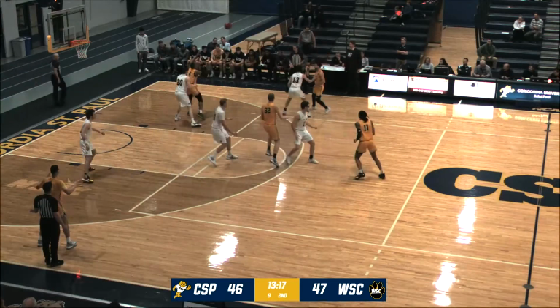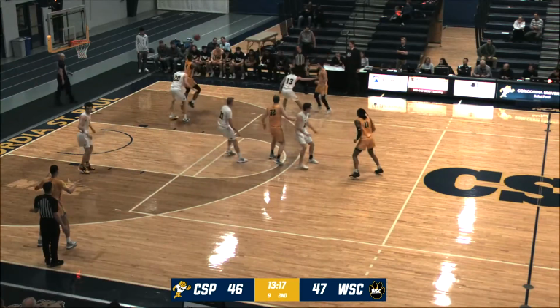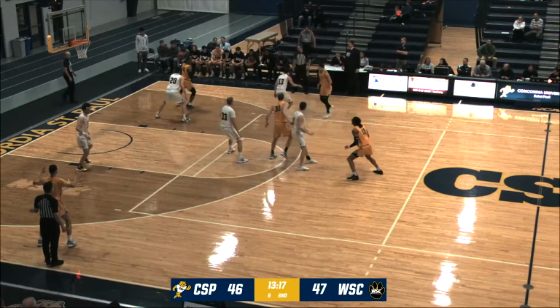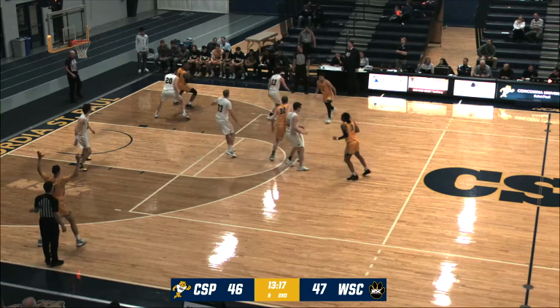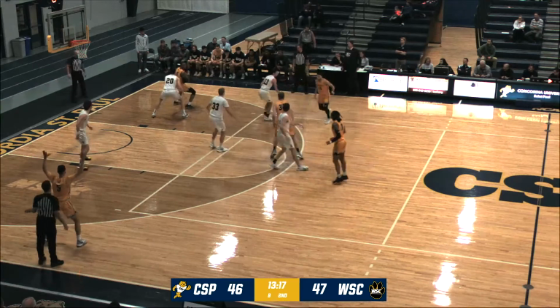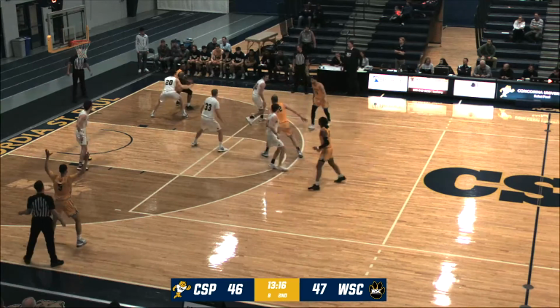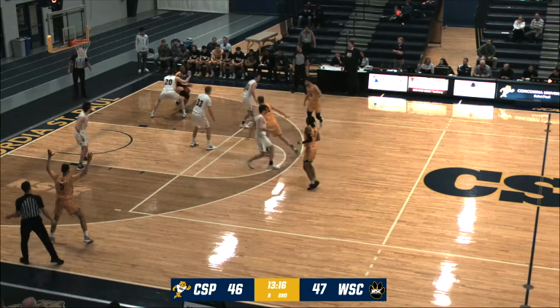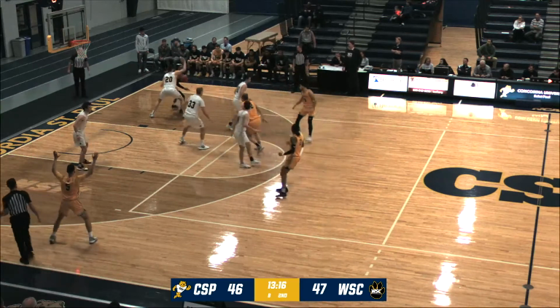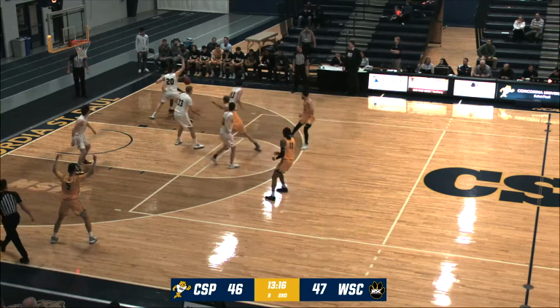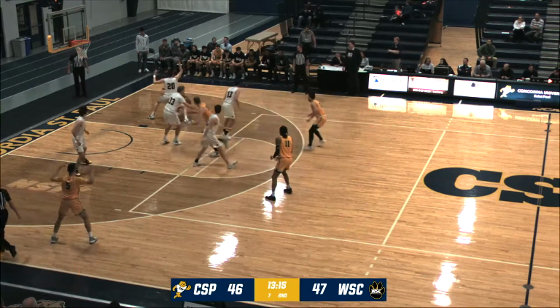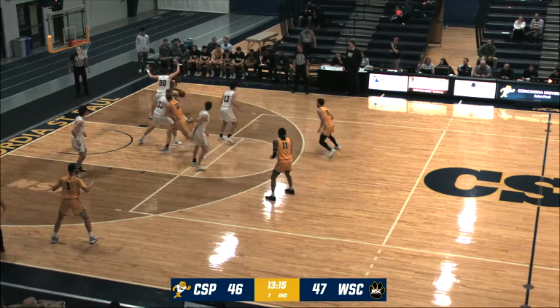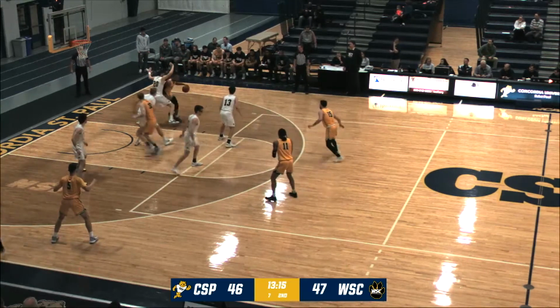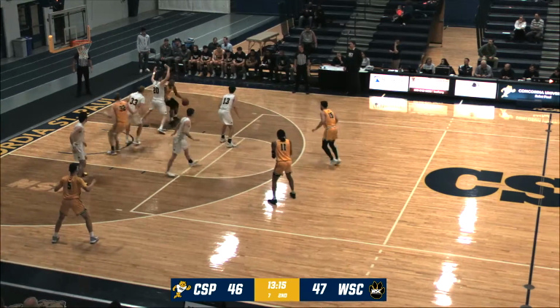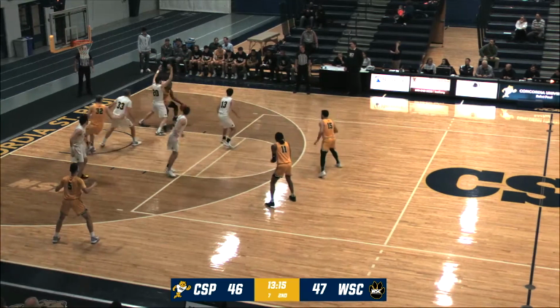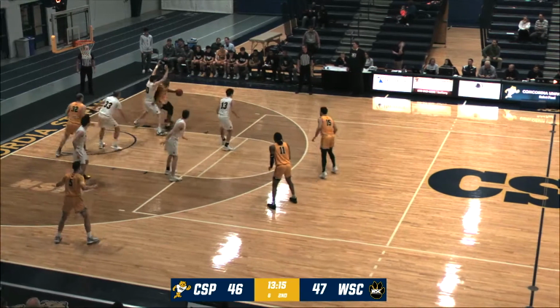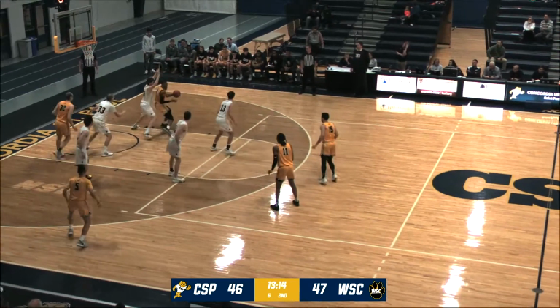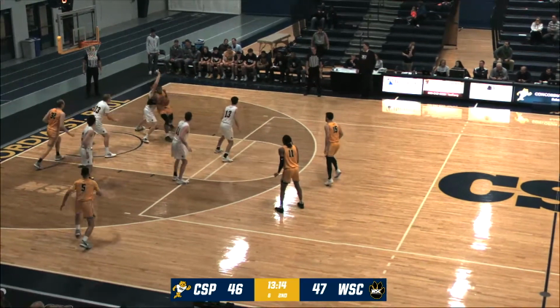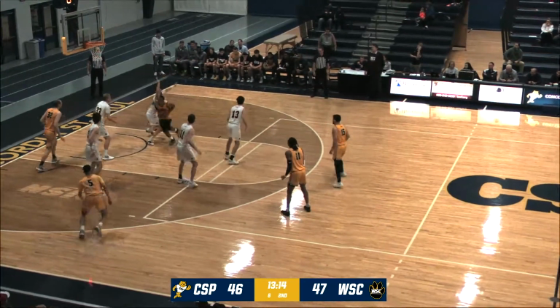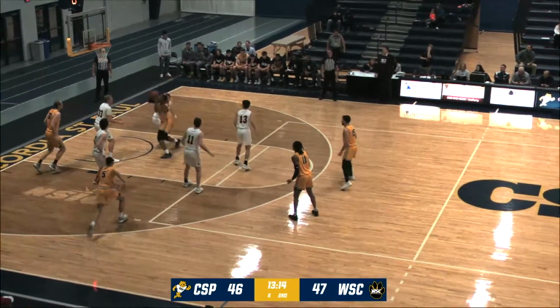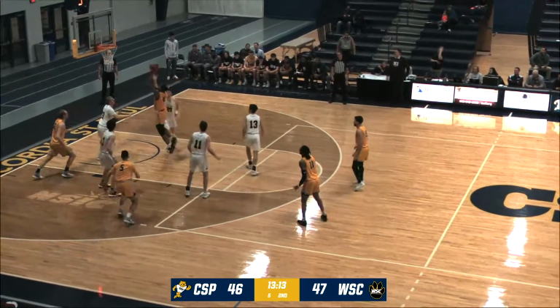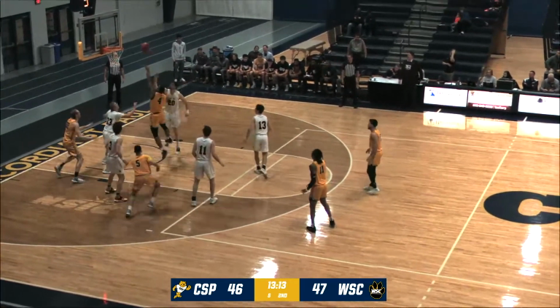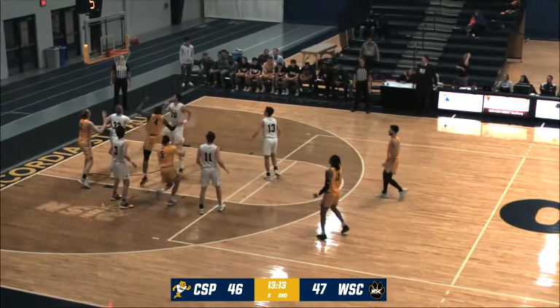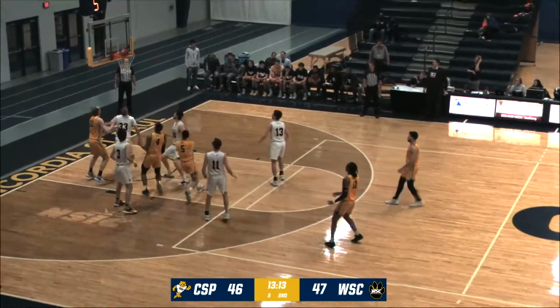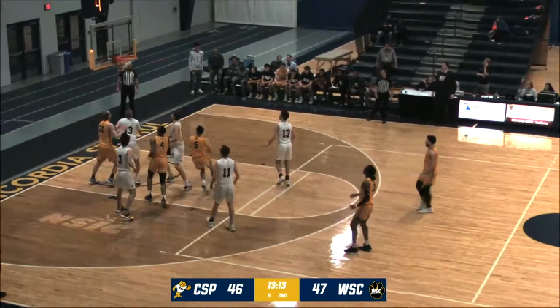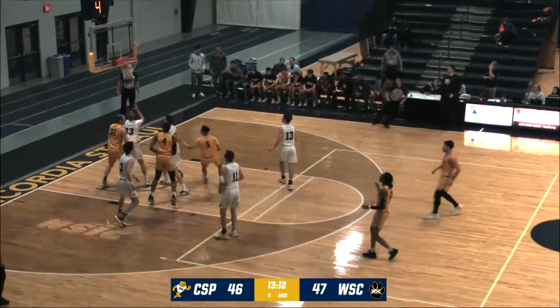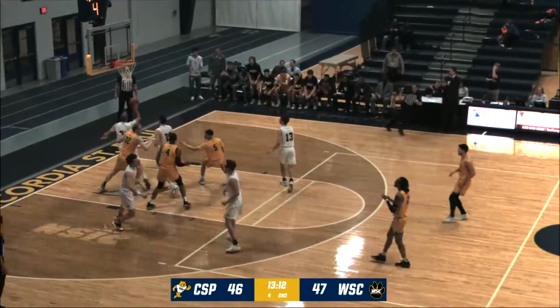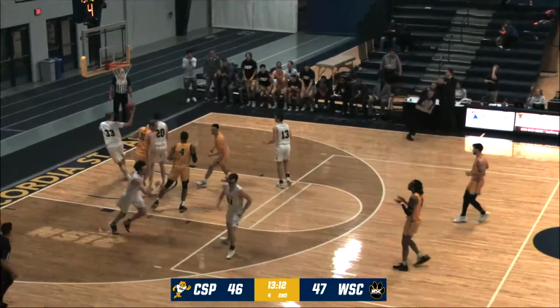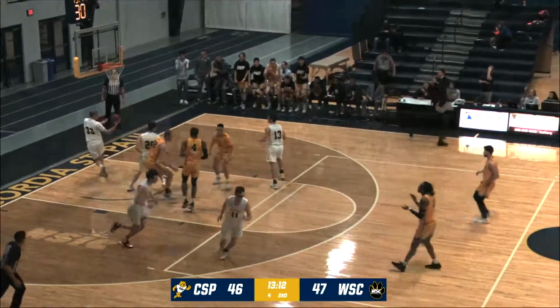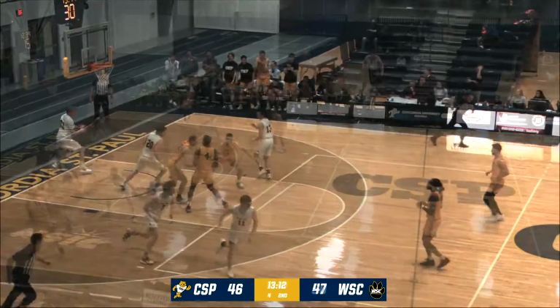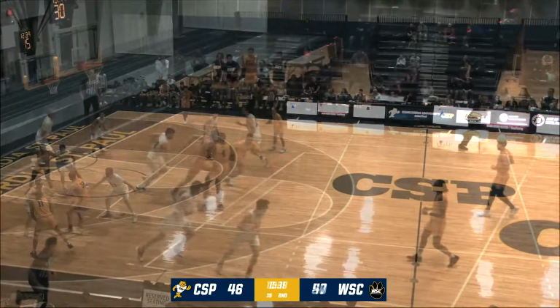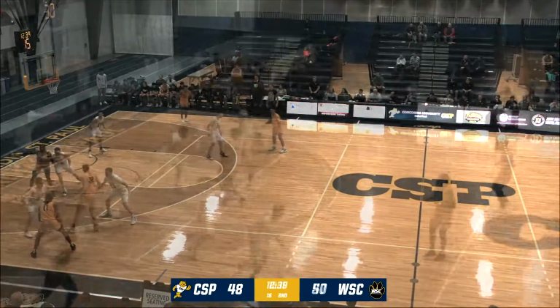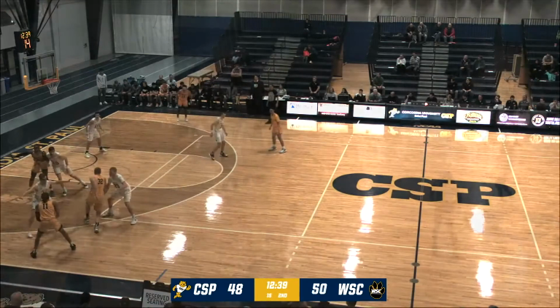Lob in to Shields, posting up Dentlinger, right block, six to shoot — Shields gets to the middle and finishes with the left hand.